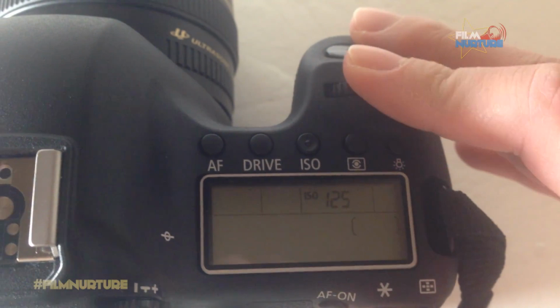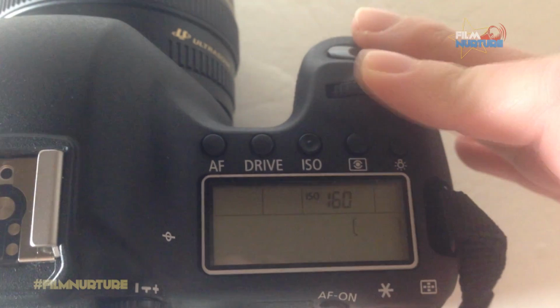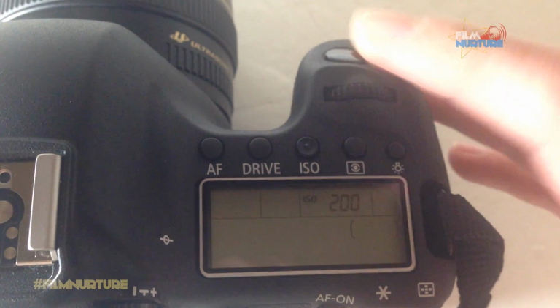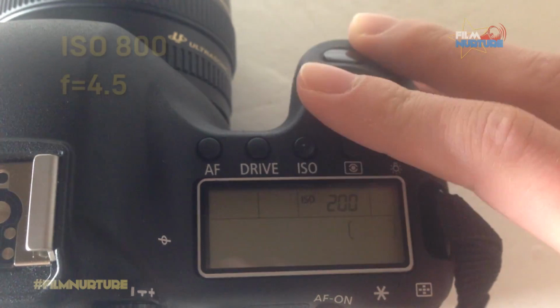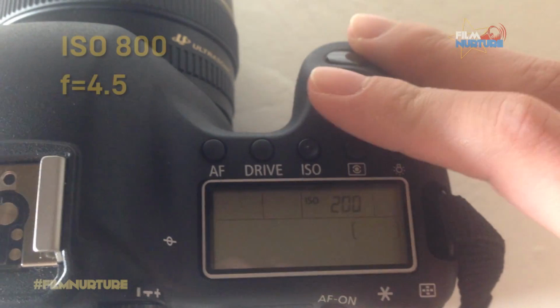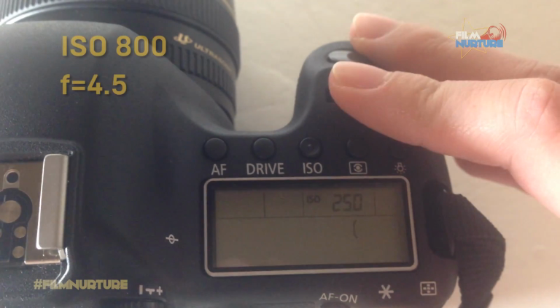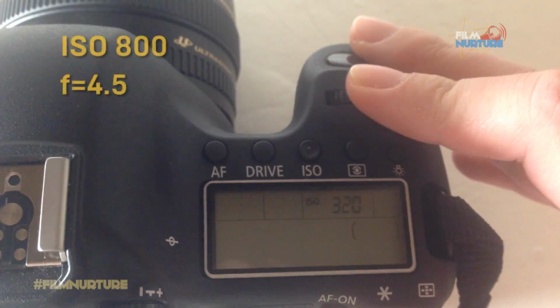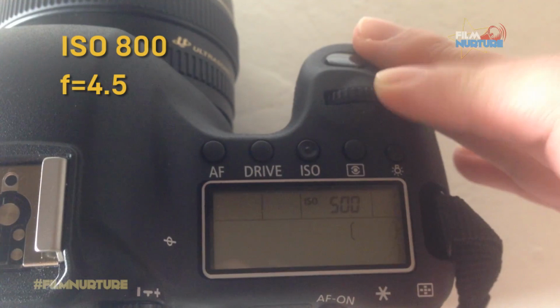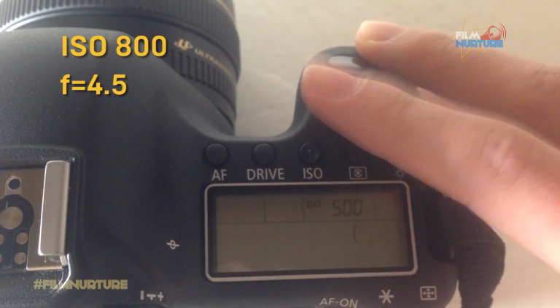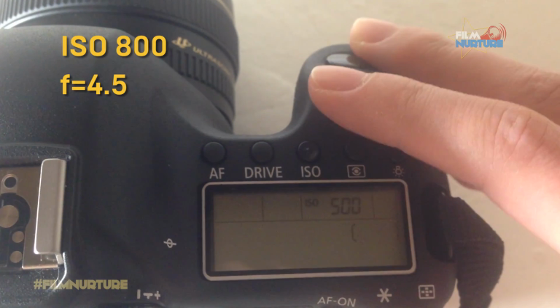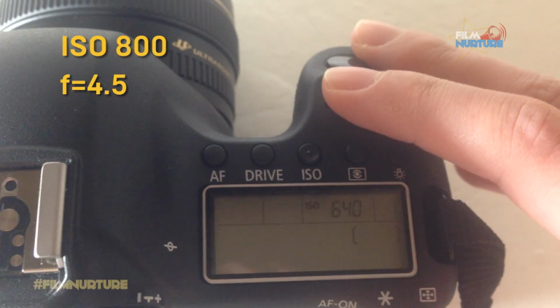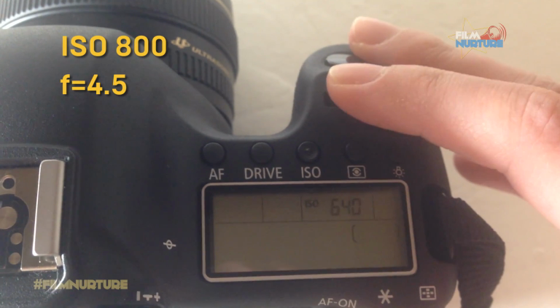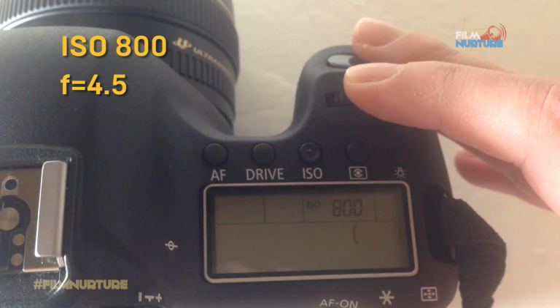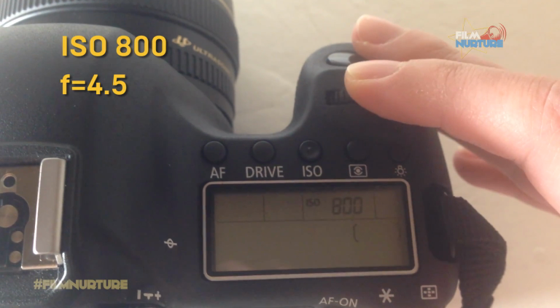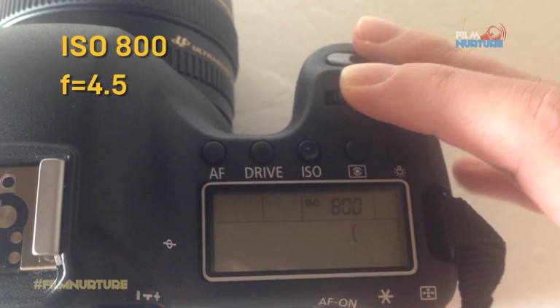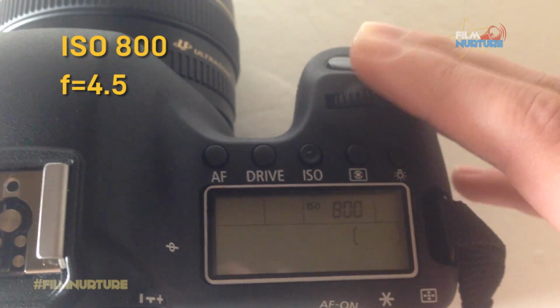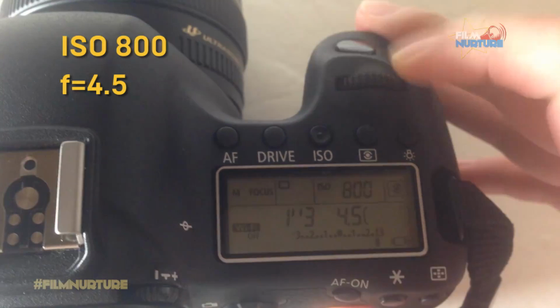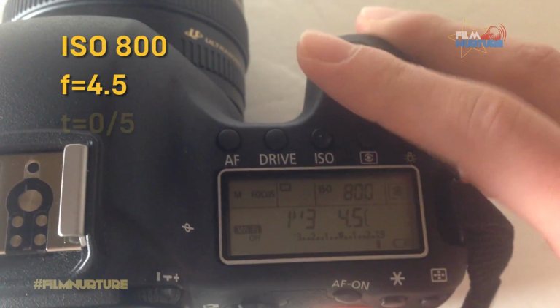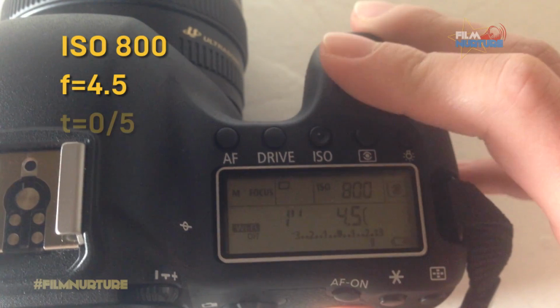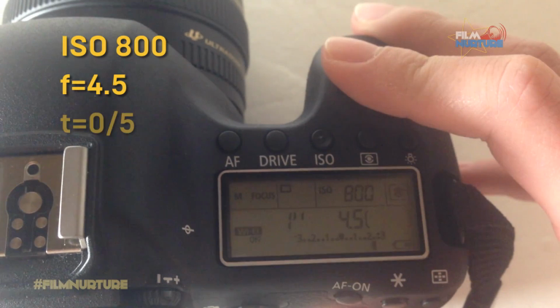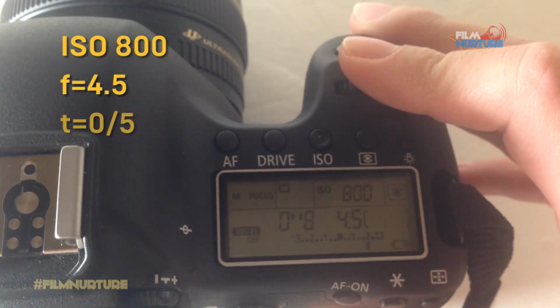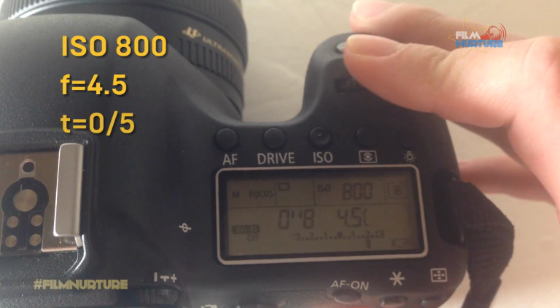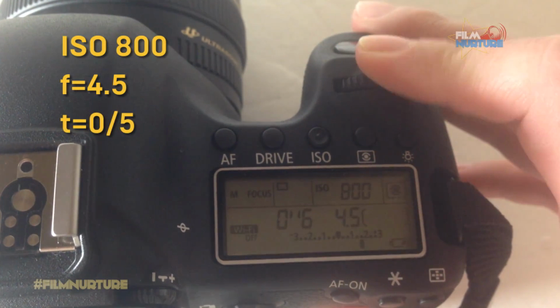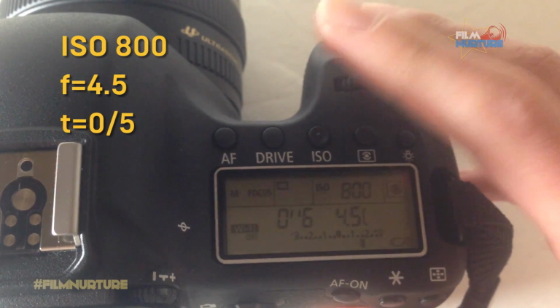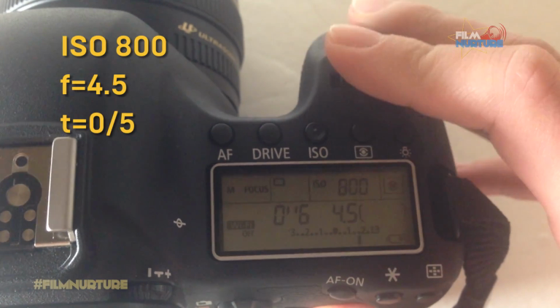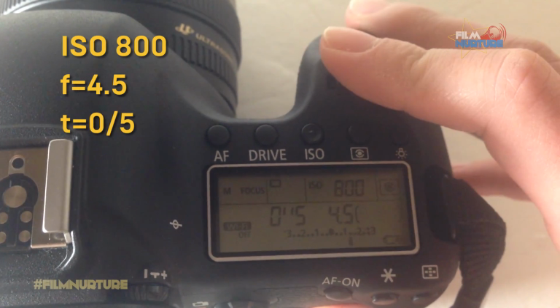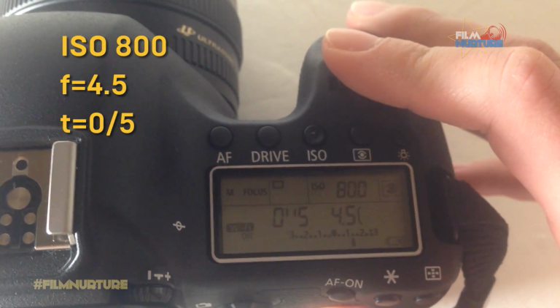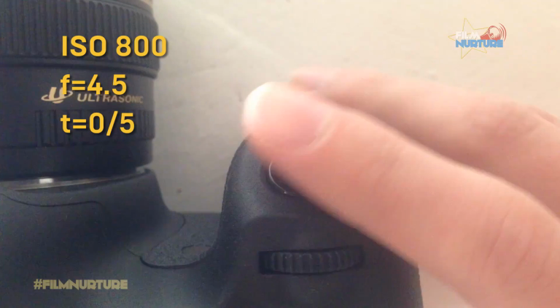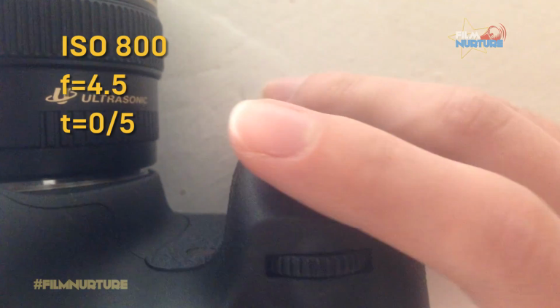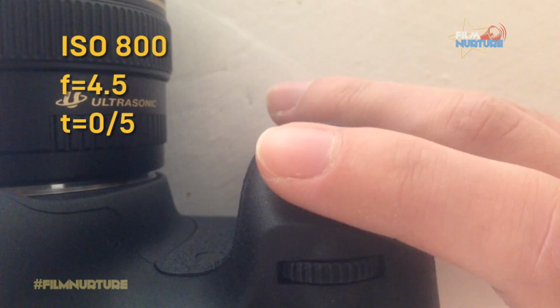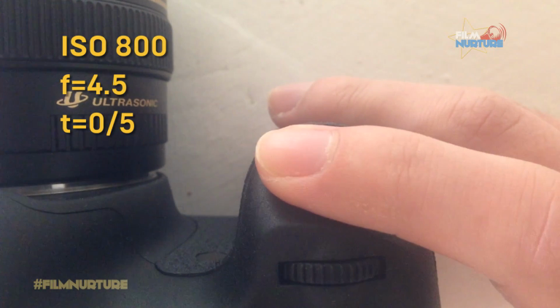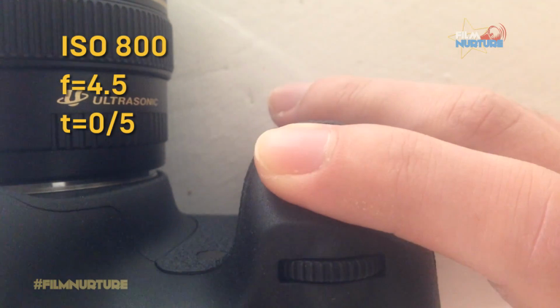Shot 2: Adjust ISO to 800 and shutter speed to 0.5 seconds. Make a shot.